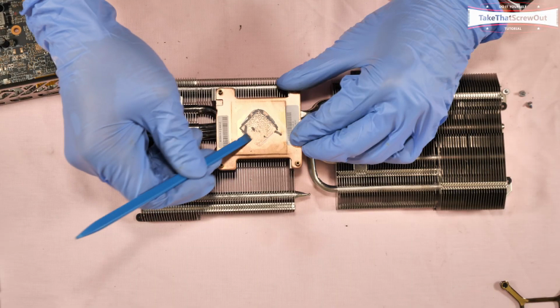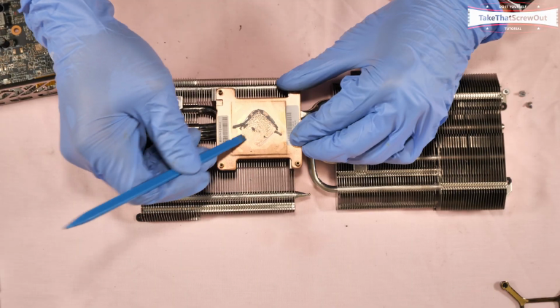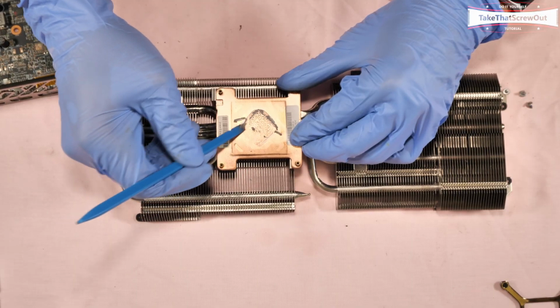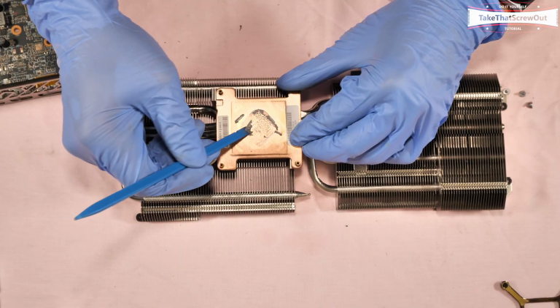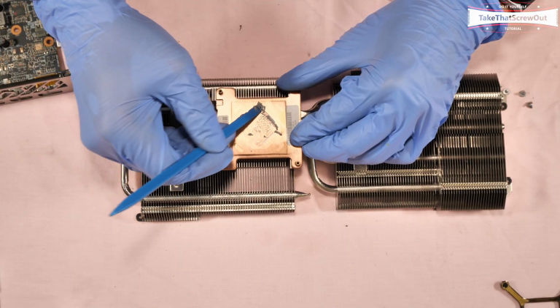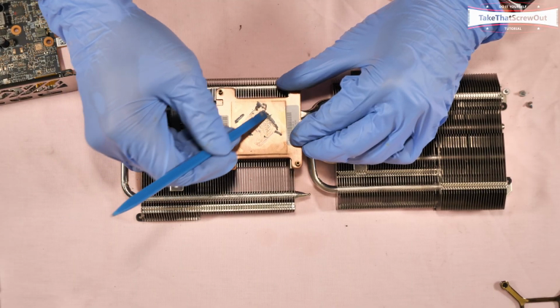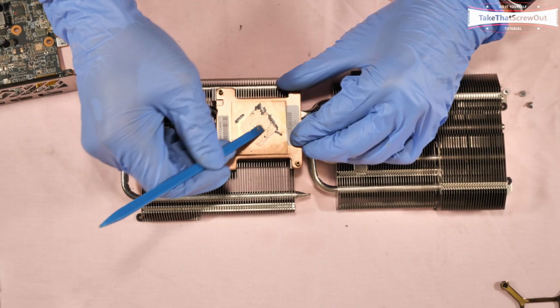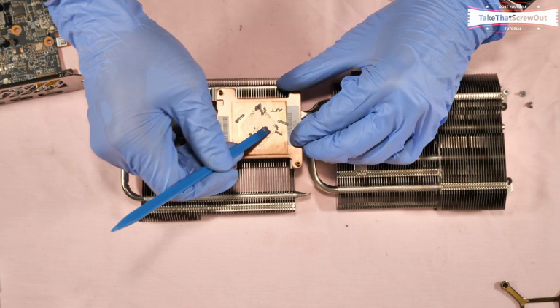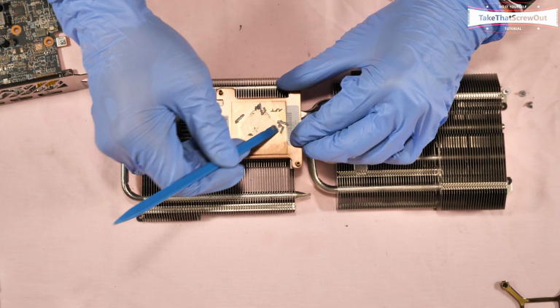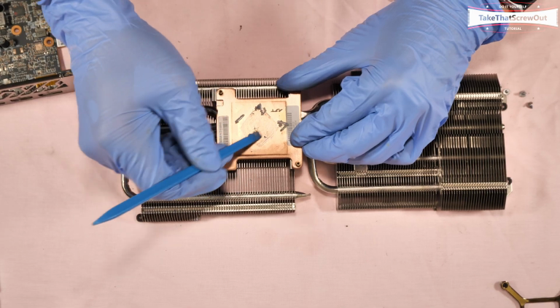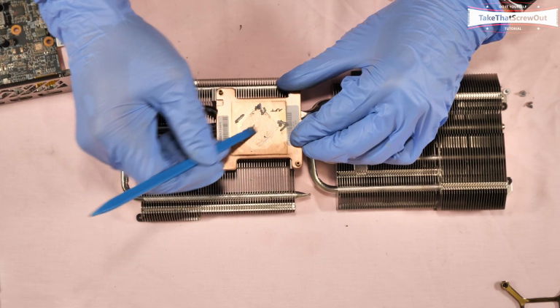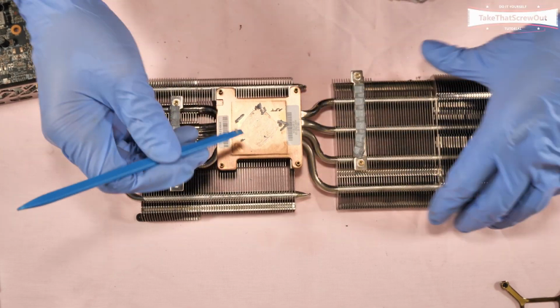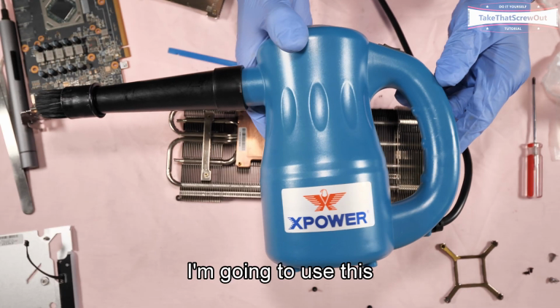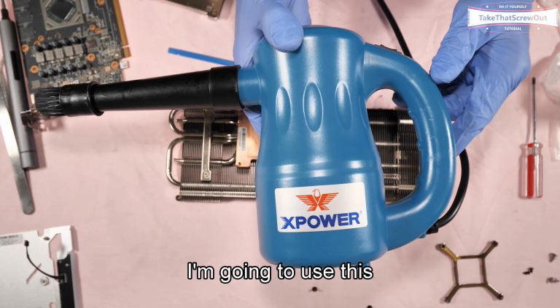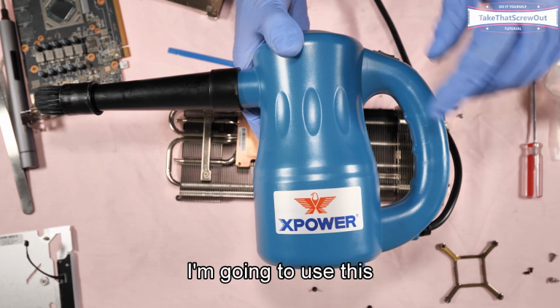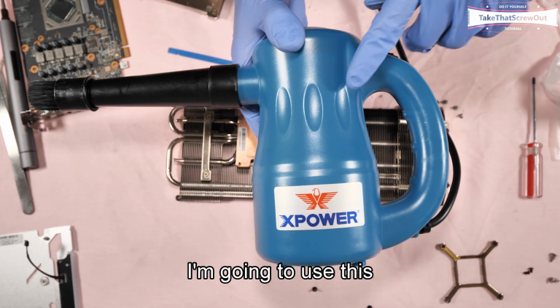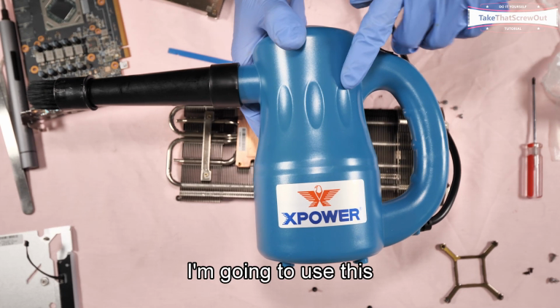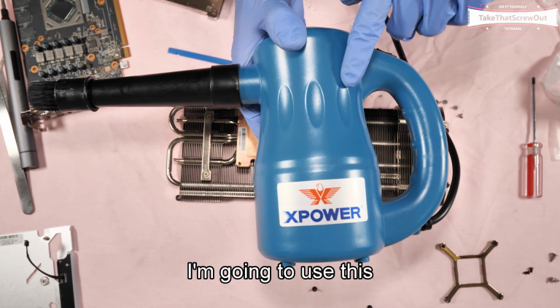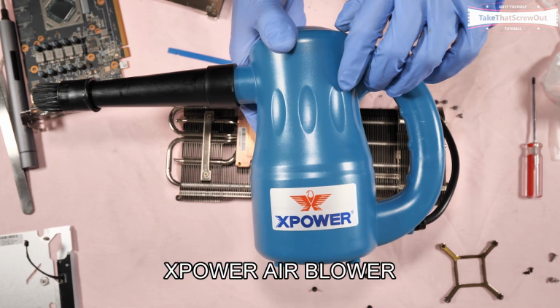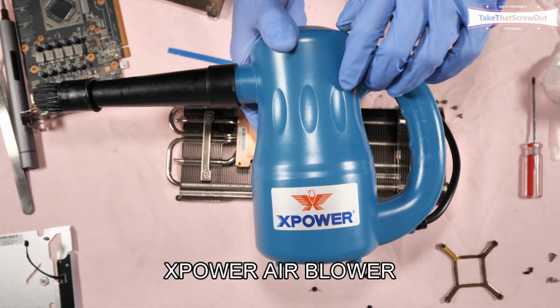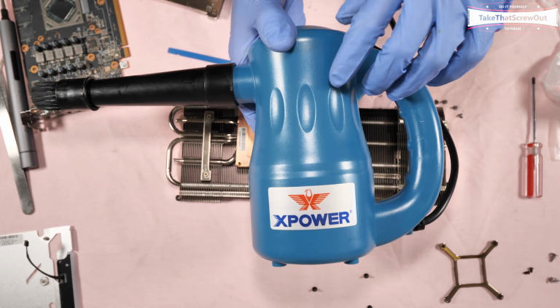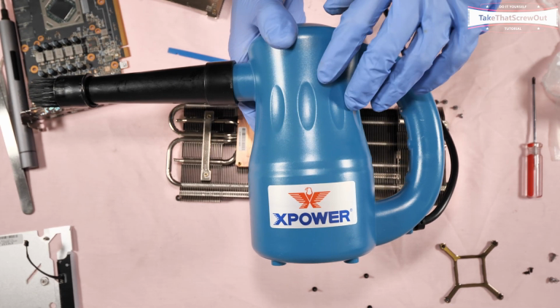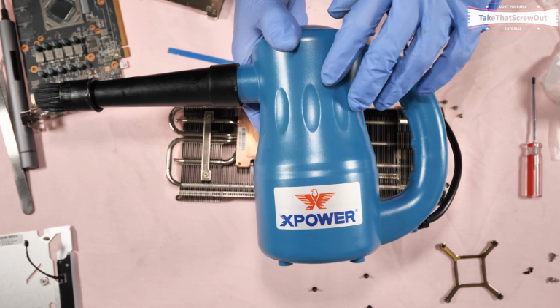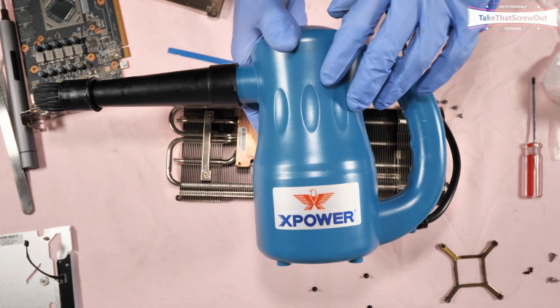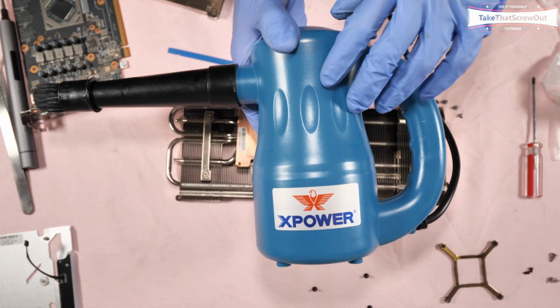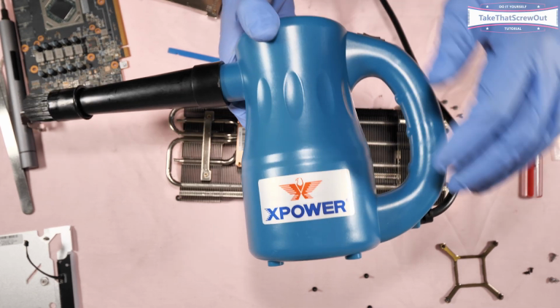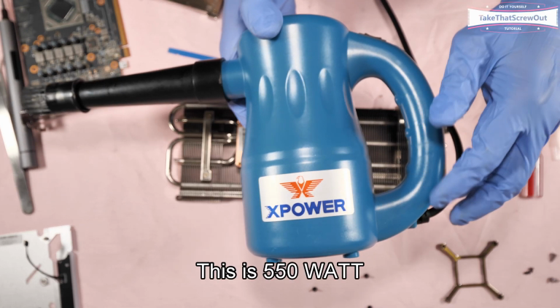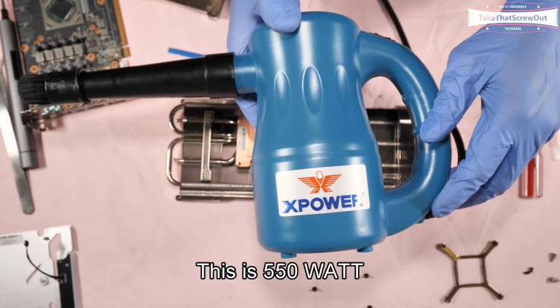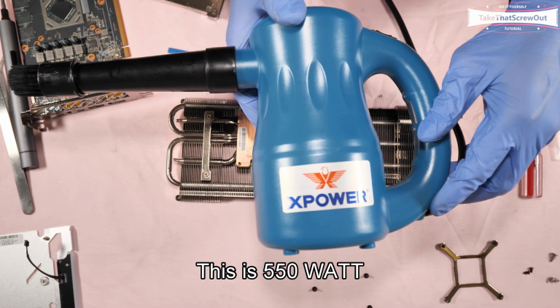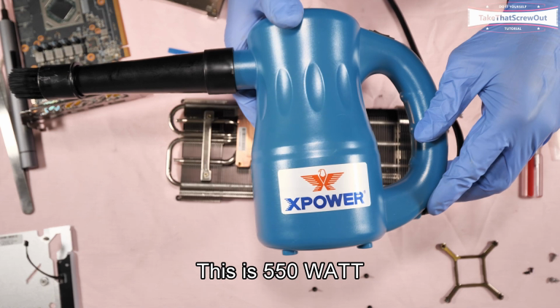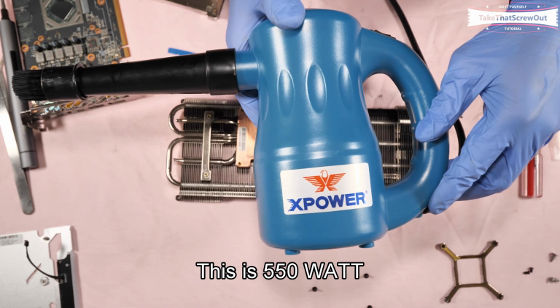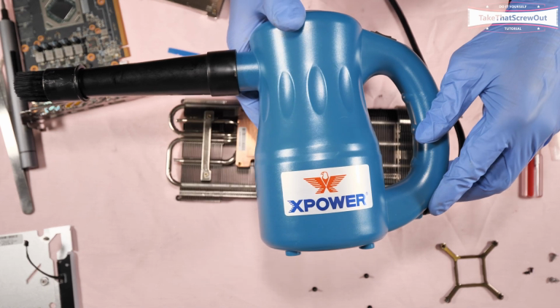I'm going to use this X Power air blower — this one is 550 watts — to blow out any remaining dust and debris.